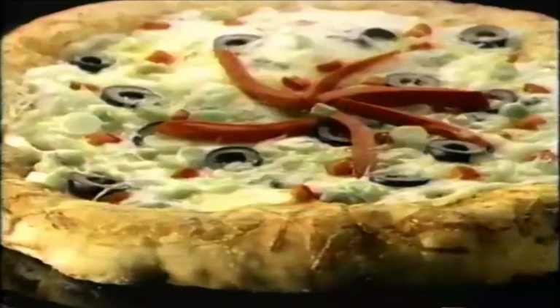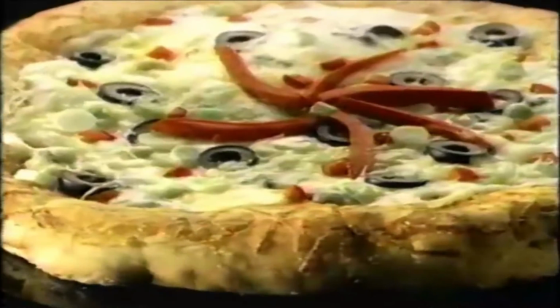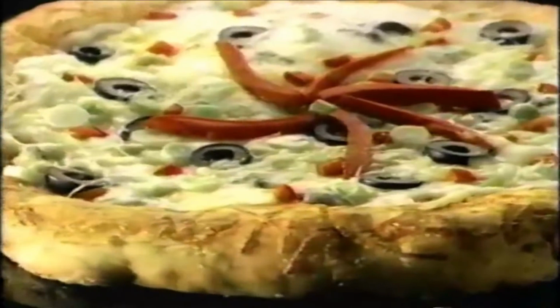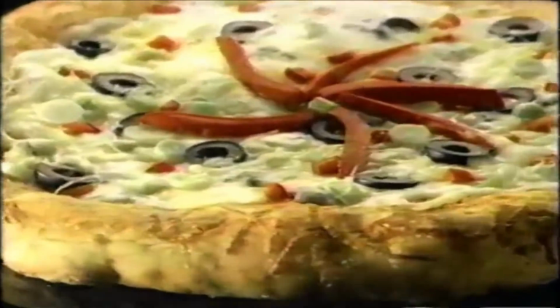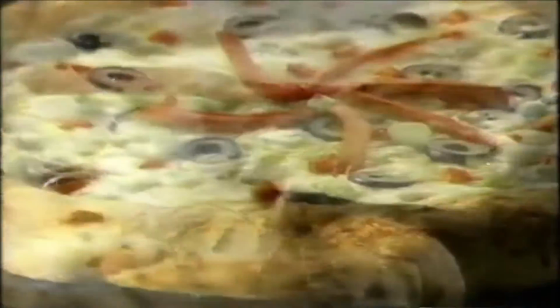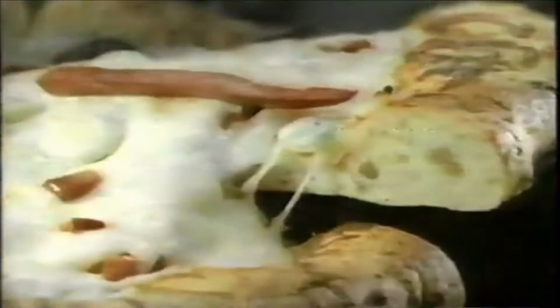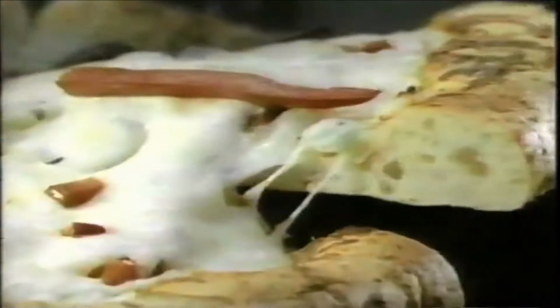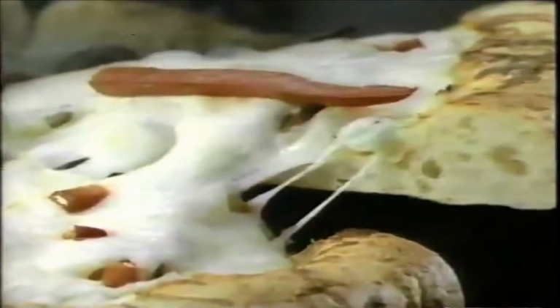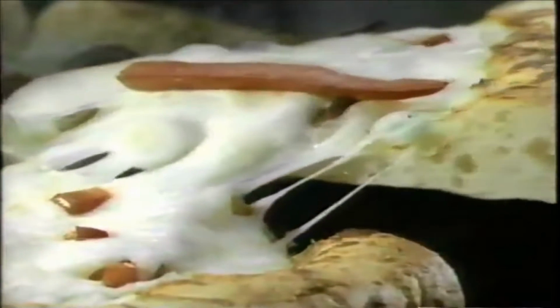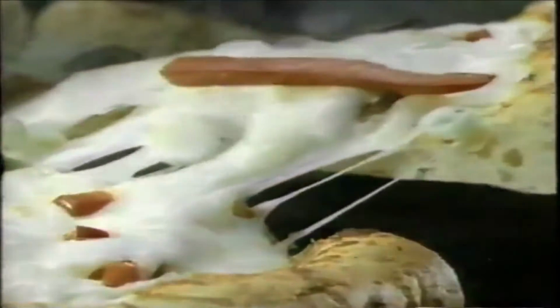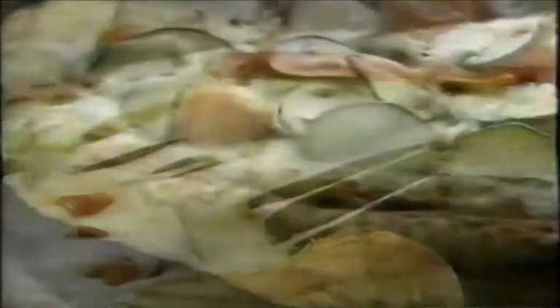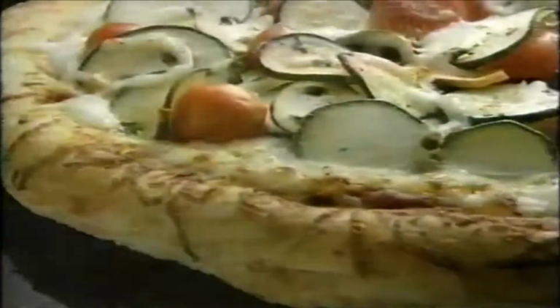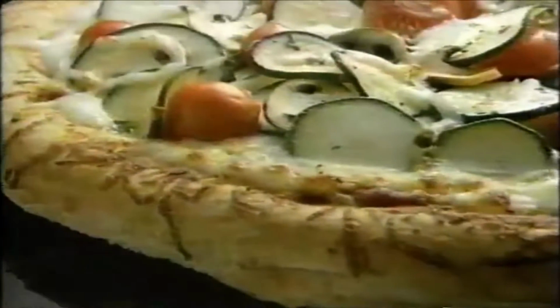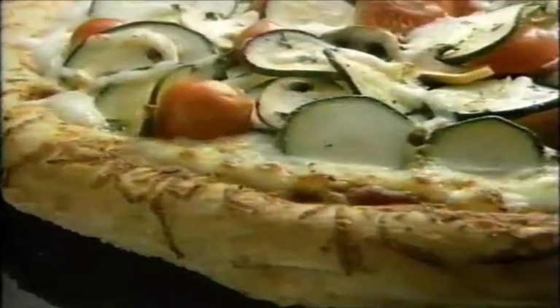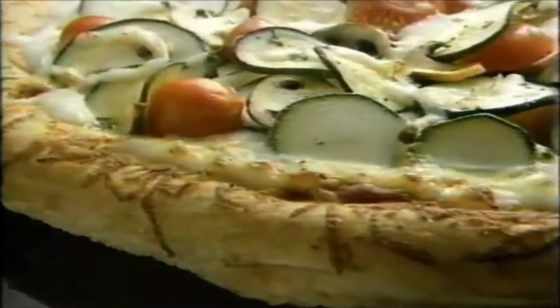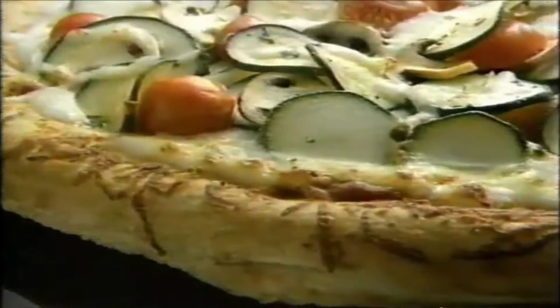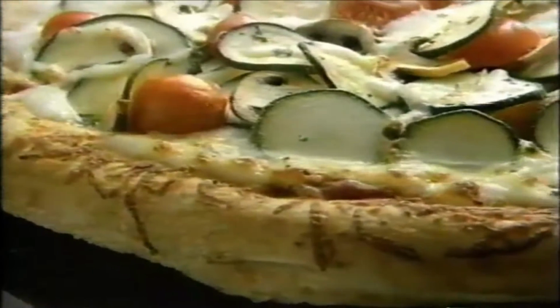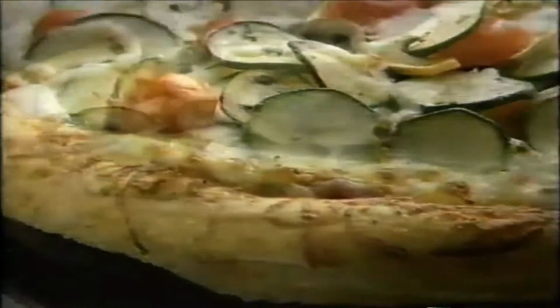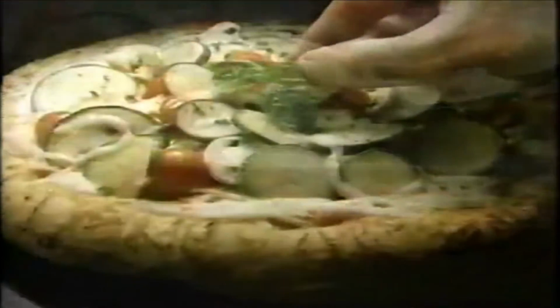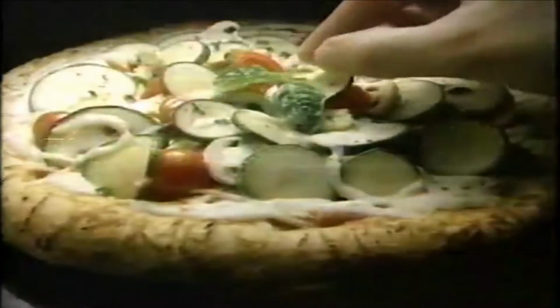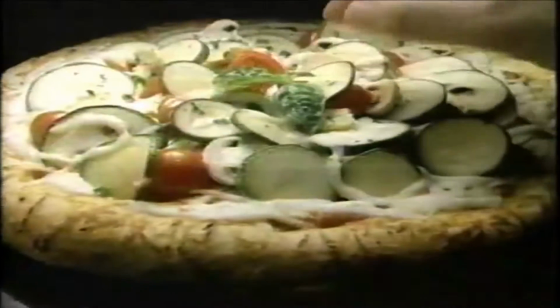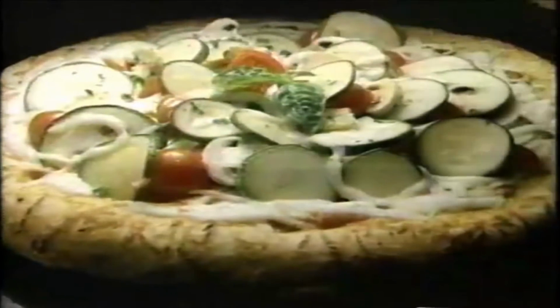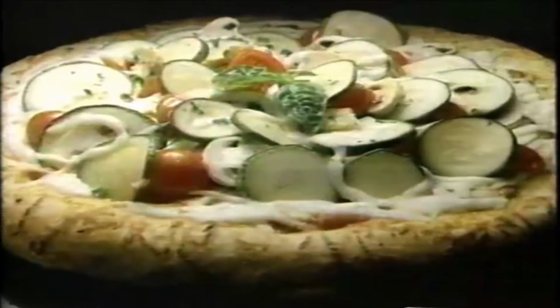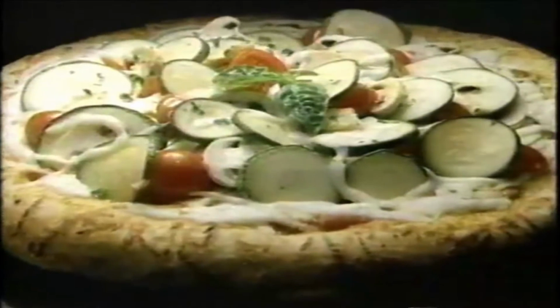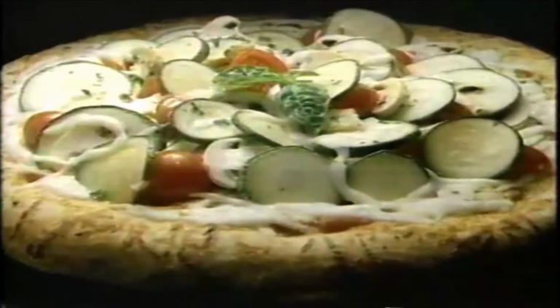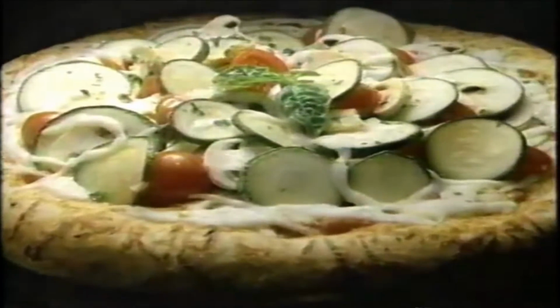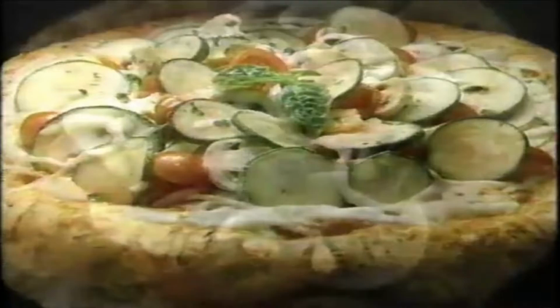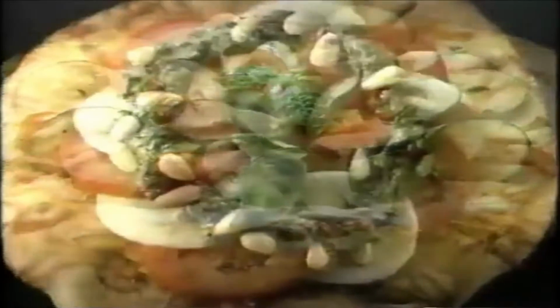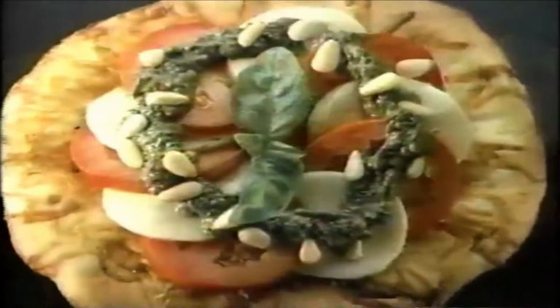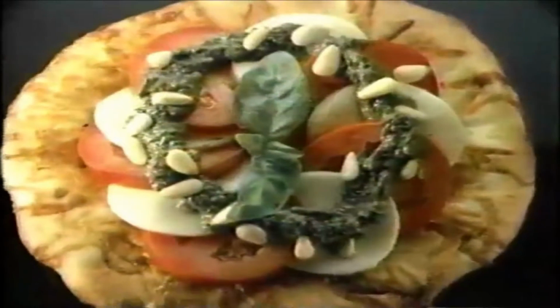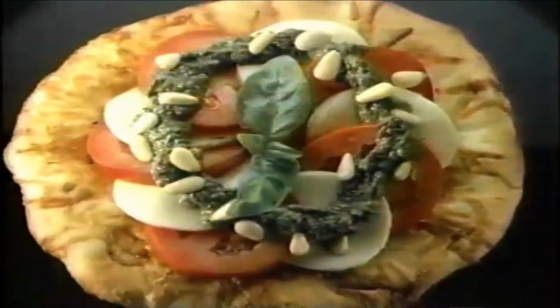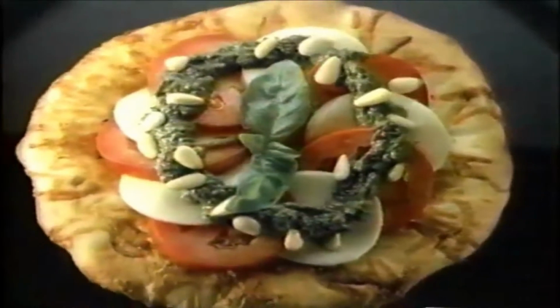Boboli is crispy, light, seasoned. Eight minutes in the oven. That's right. Just eight minutes and look what kind of beautiful meals you can create.